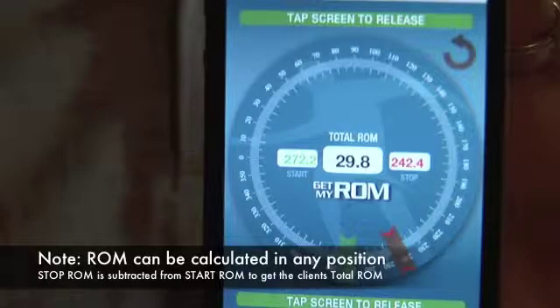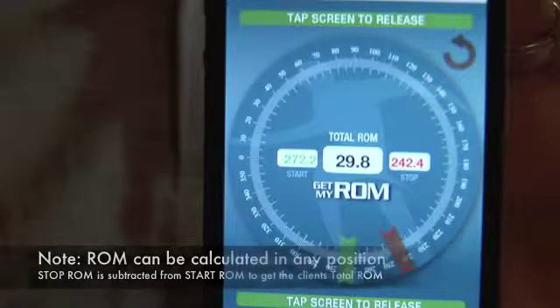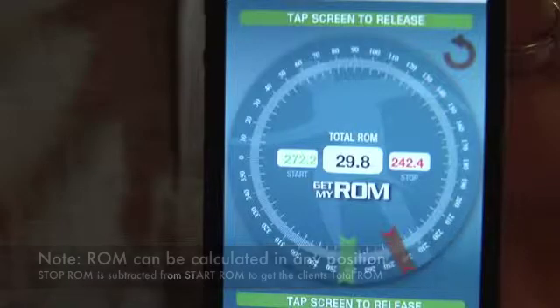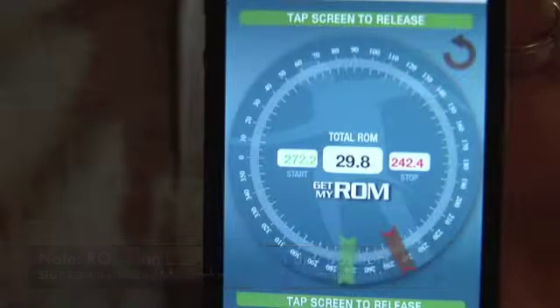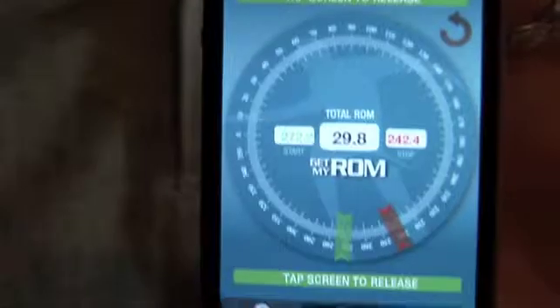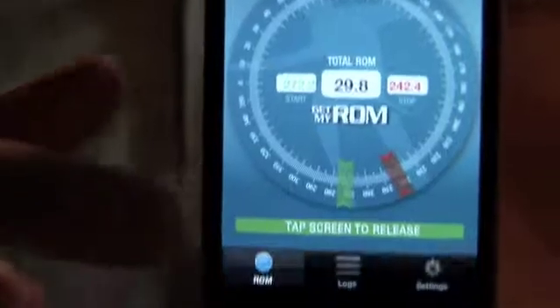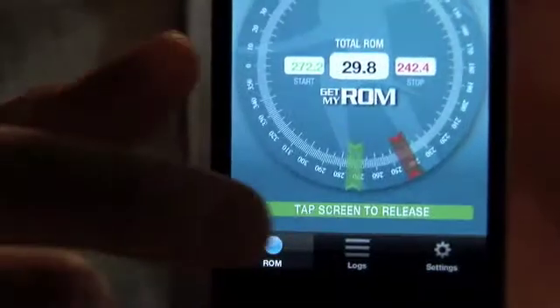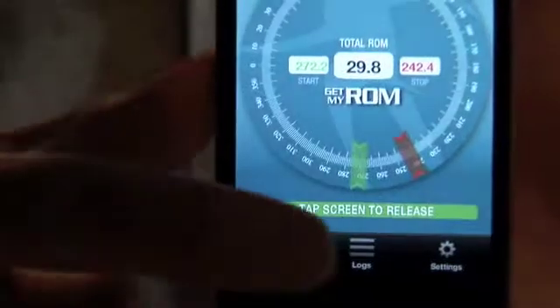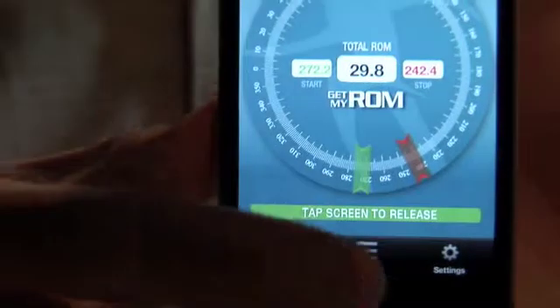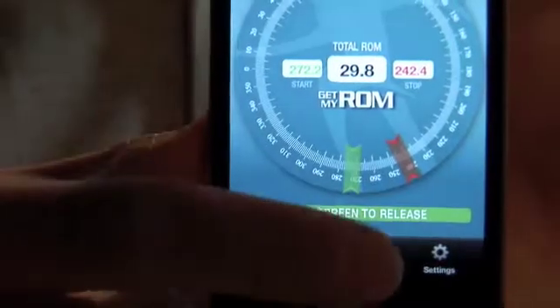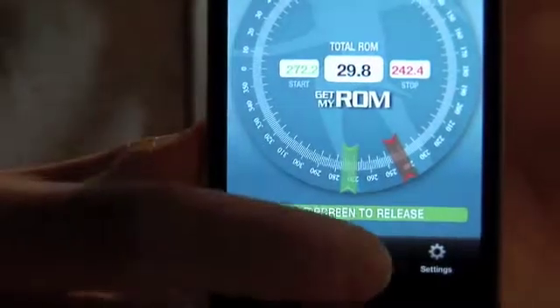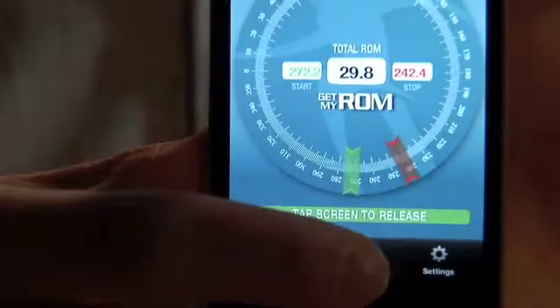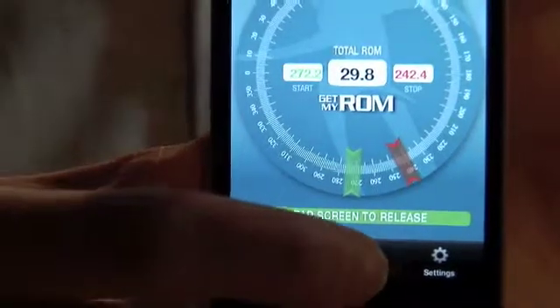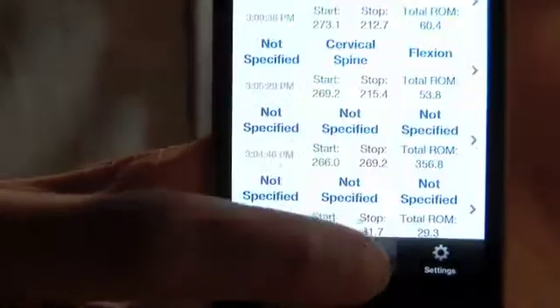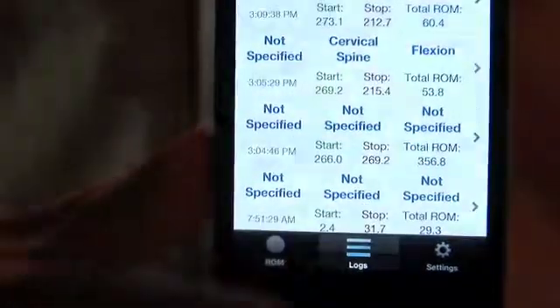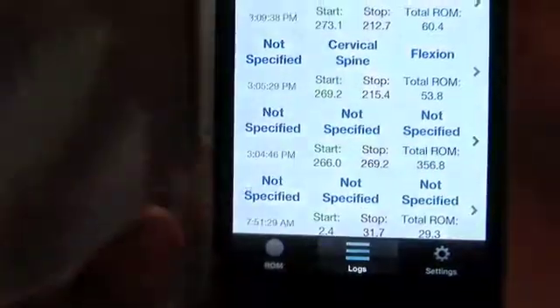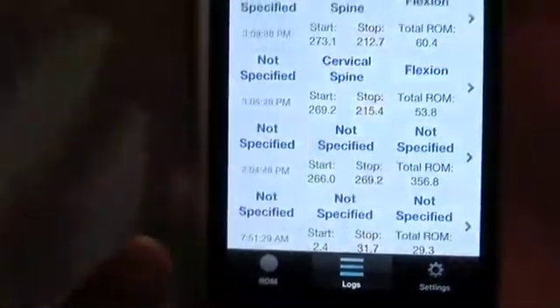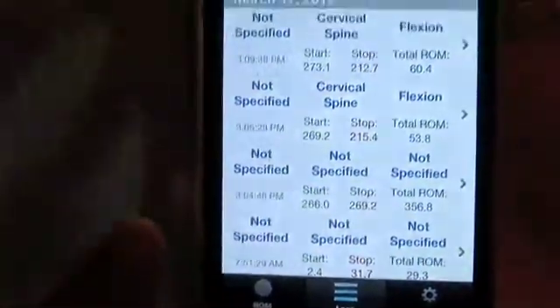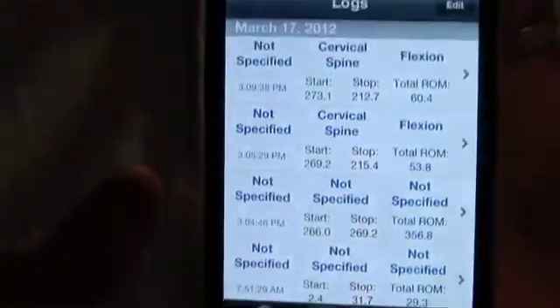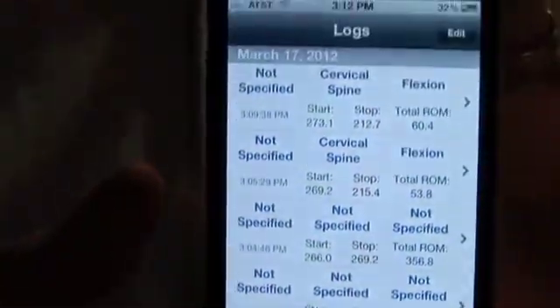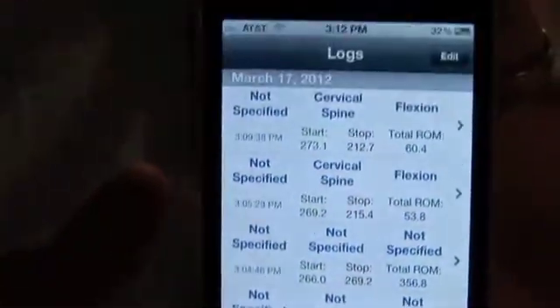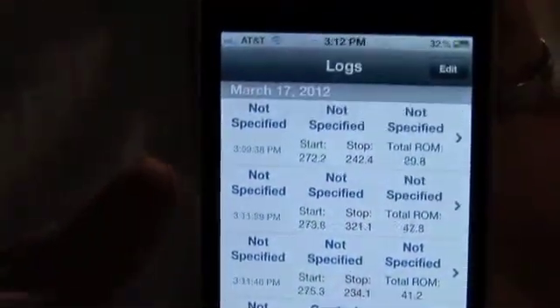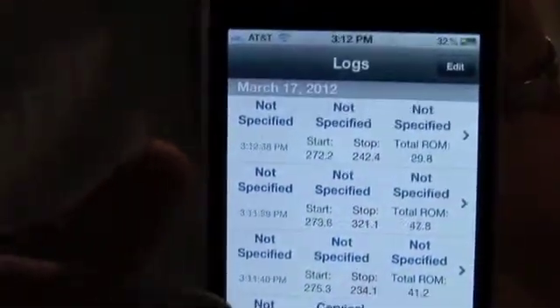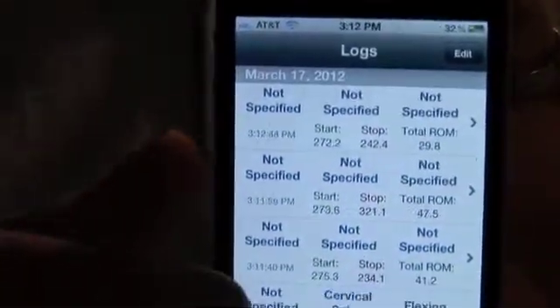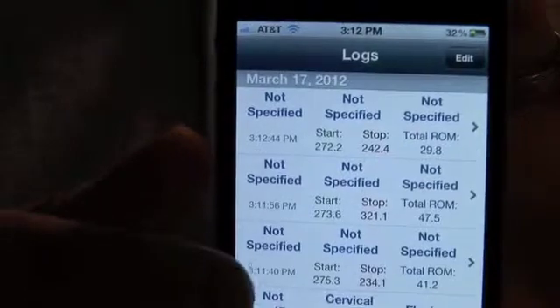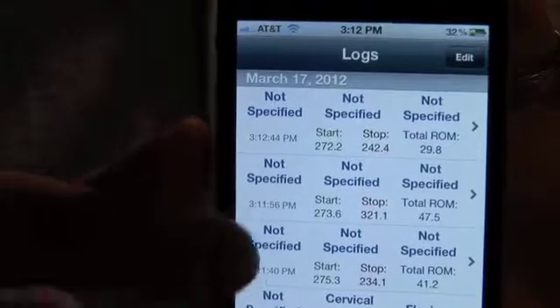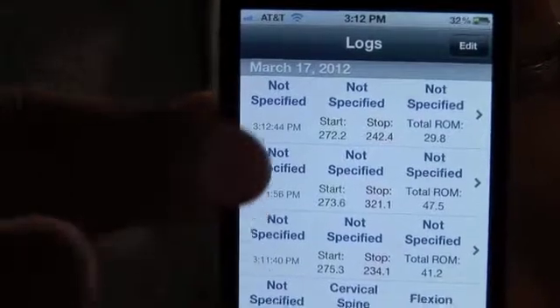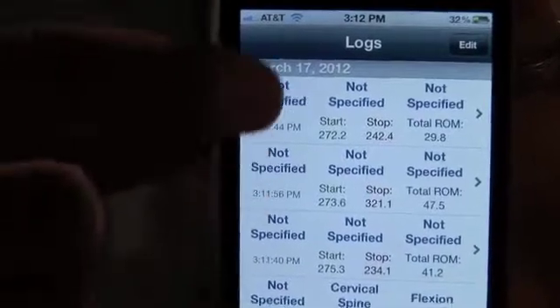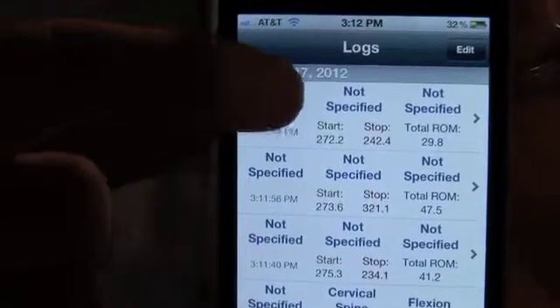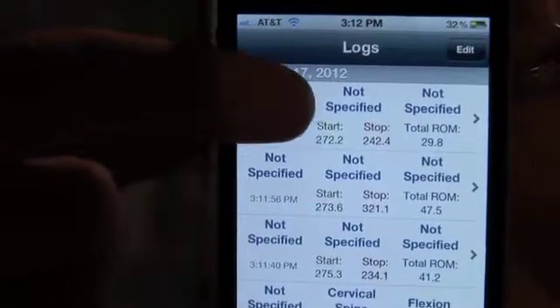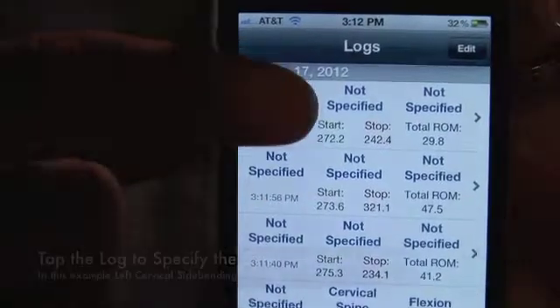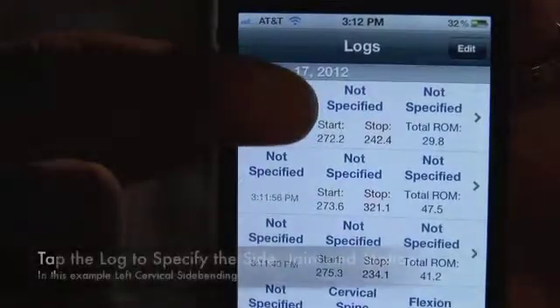Next, hit the log button. Select the measurement that was just taken.